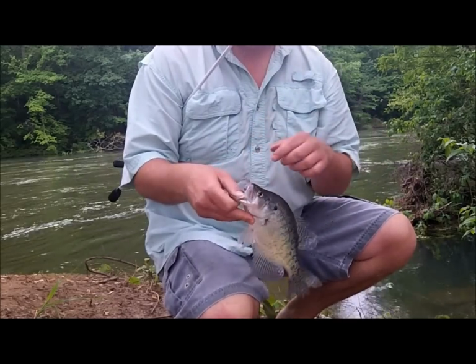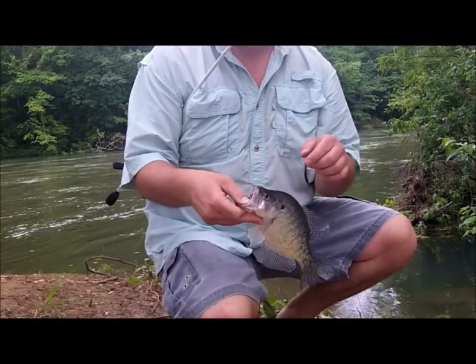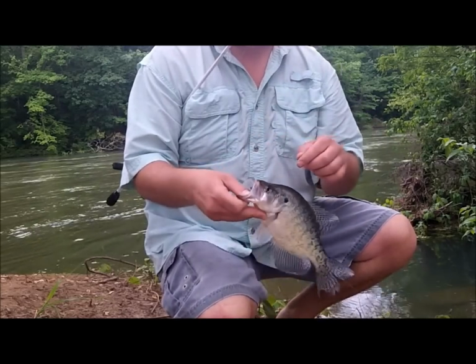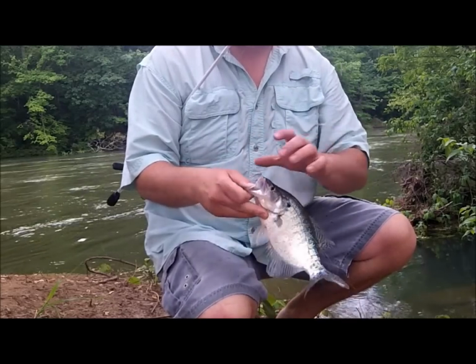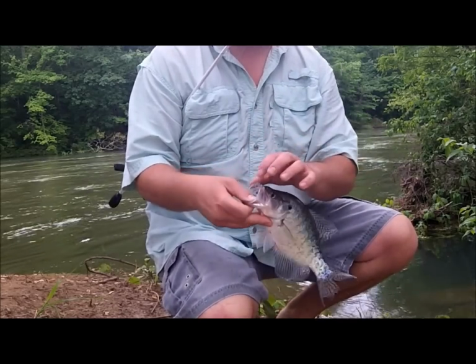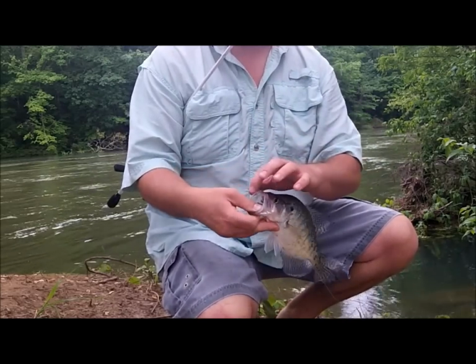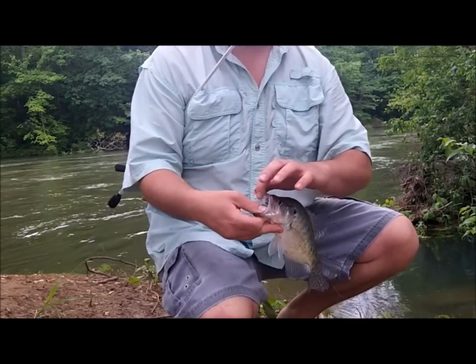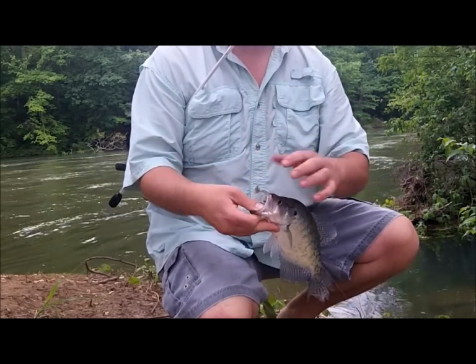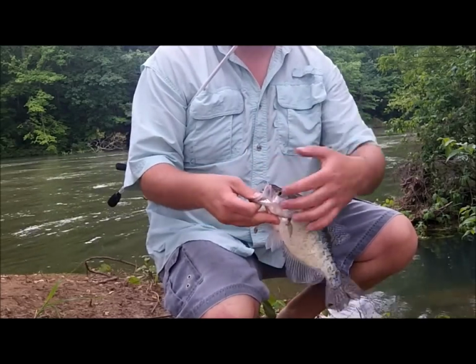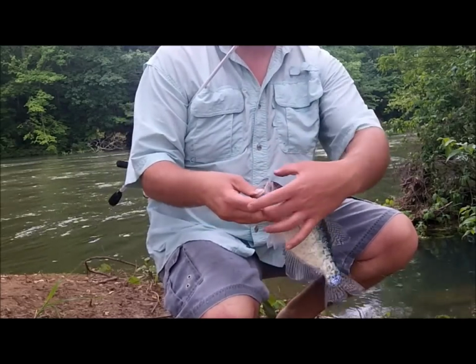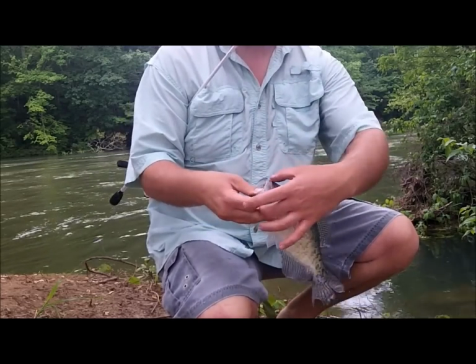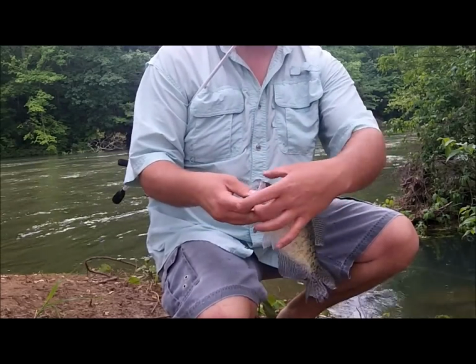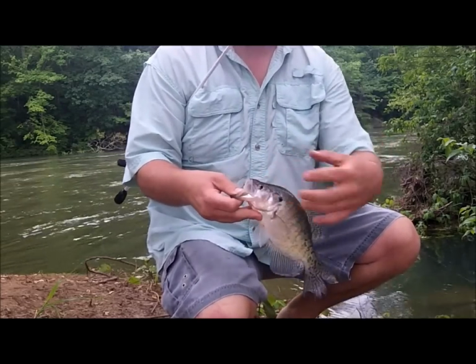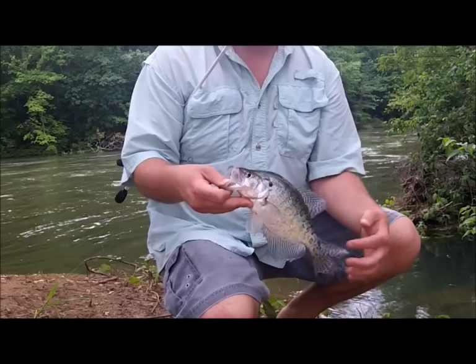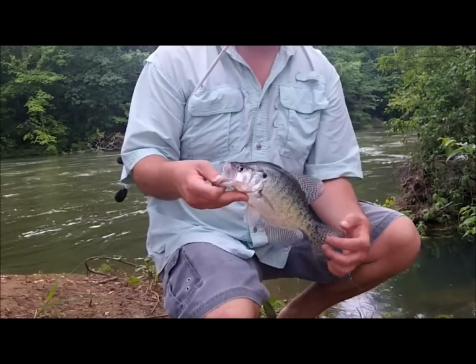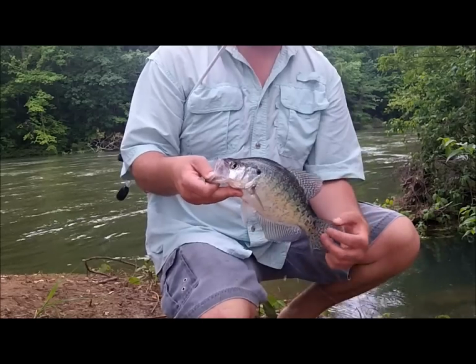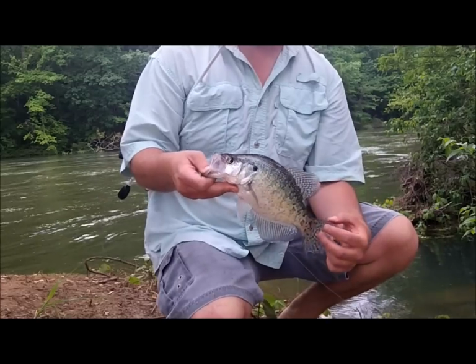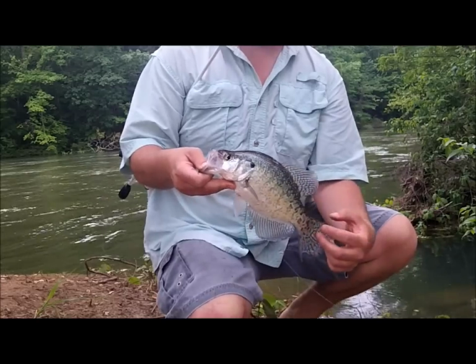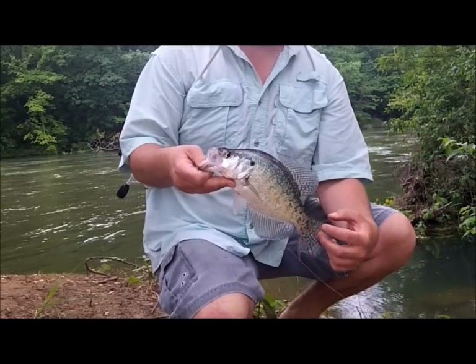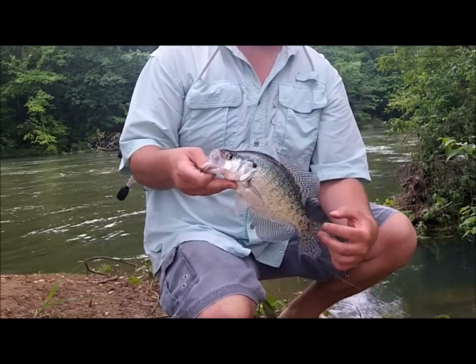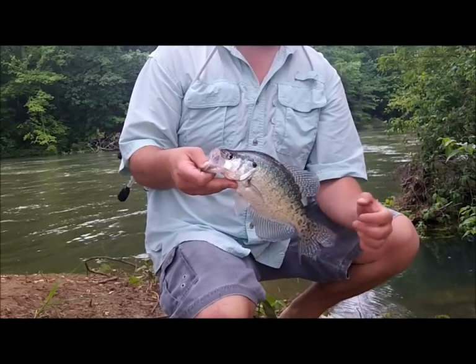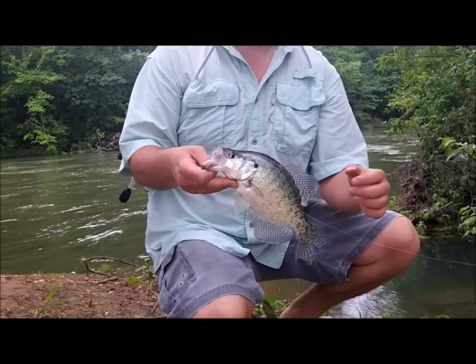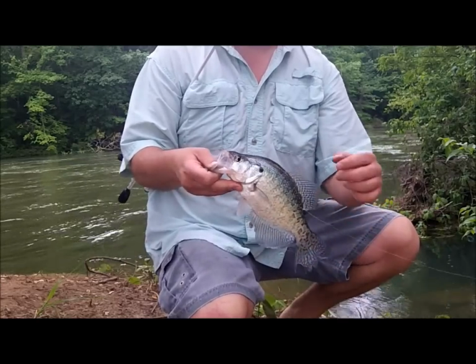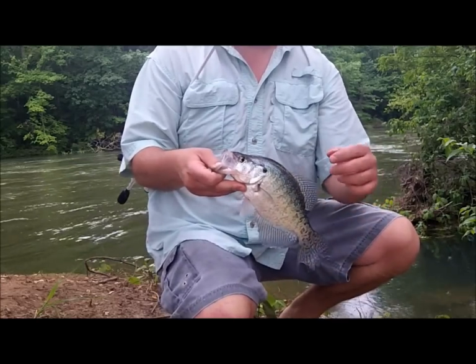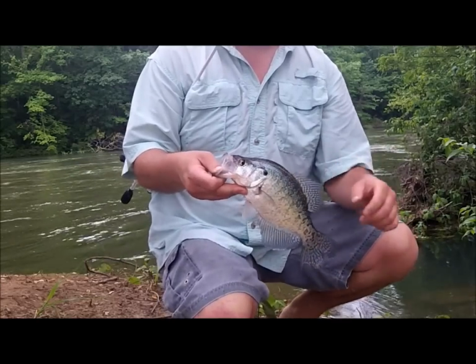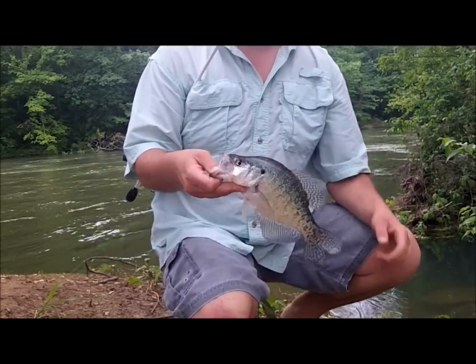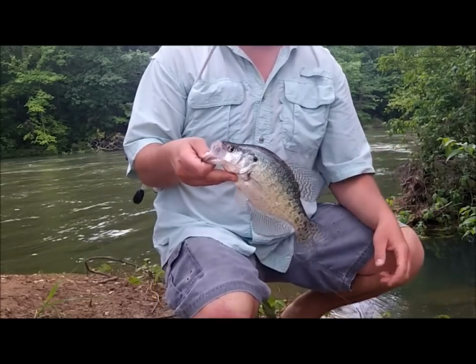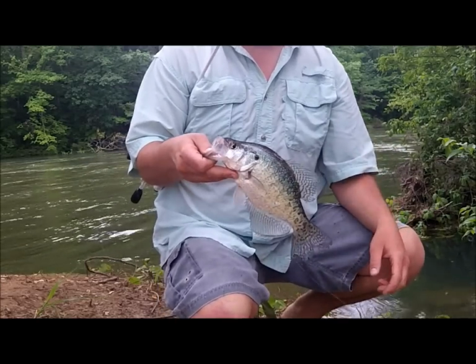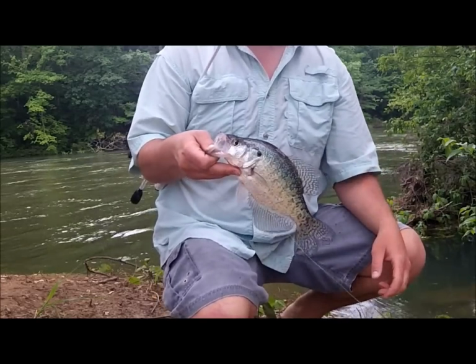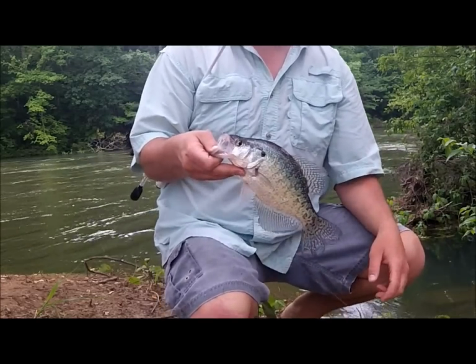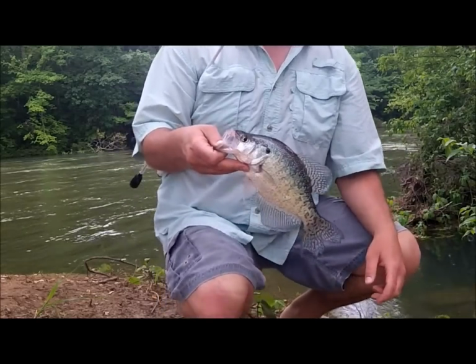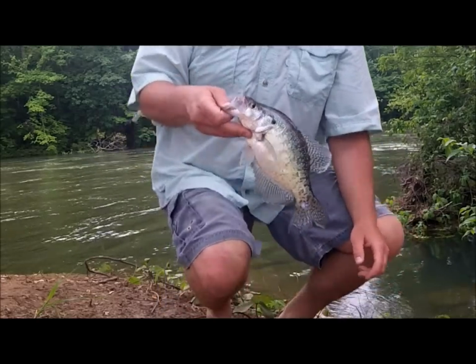Also you can see it's got a much larger mouth and bigger in the size. So that's it — white crappie.